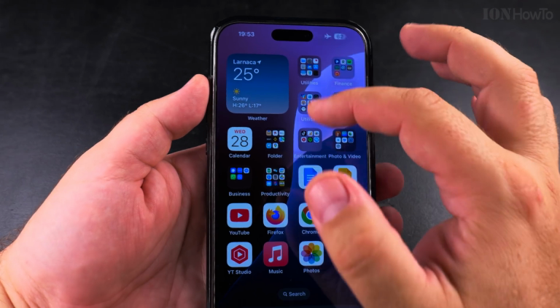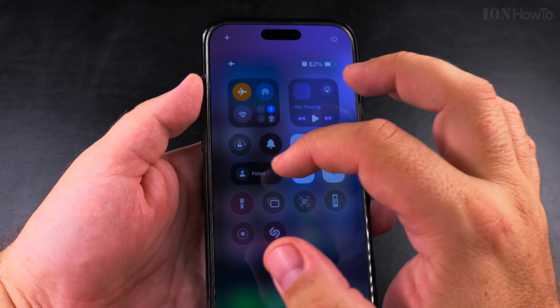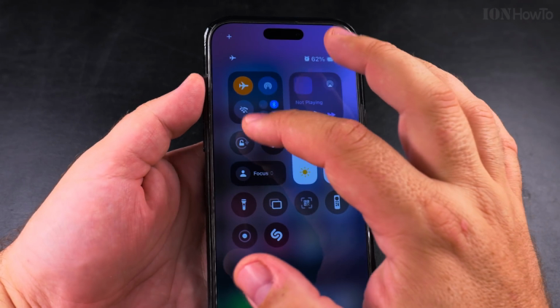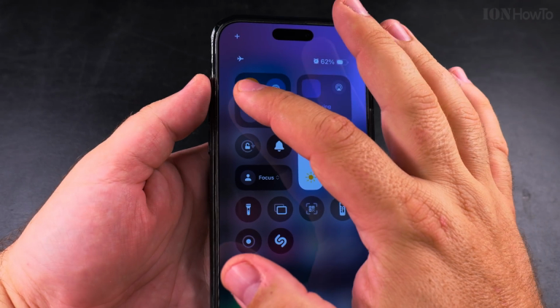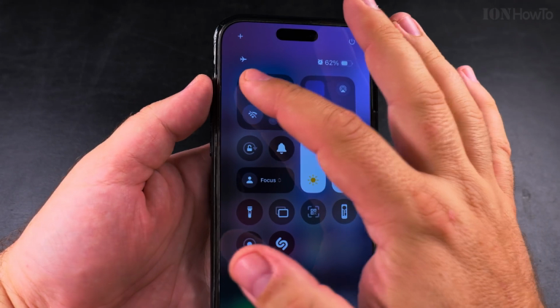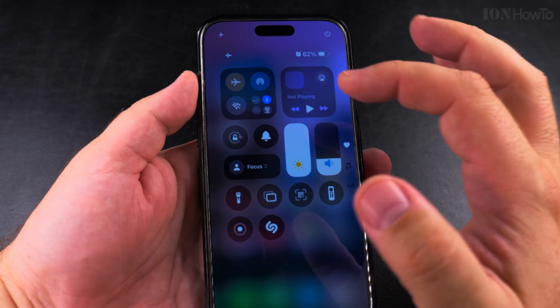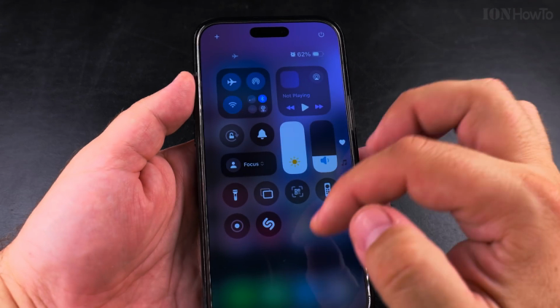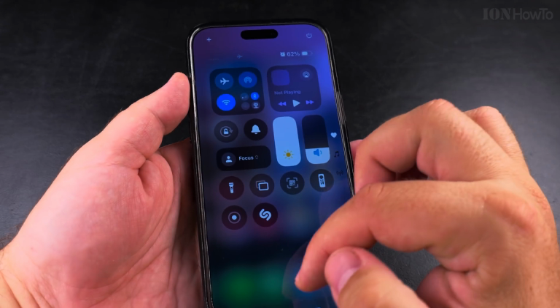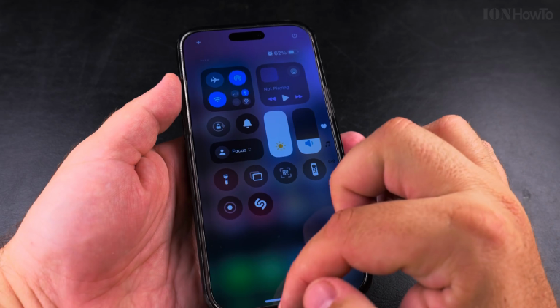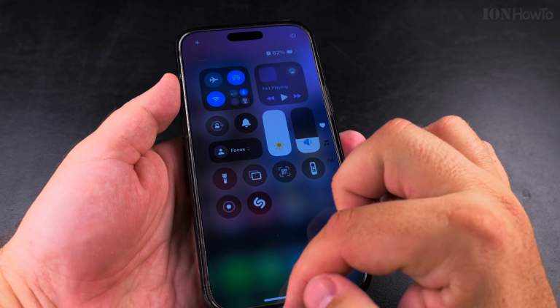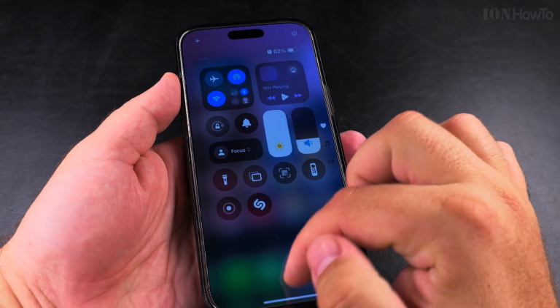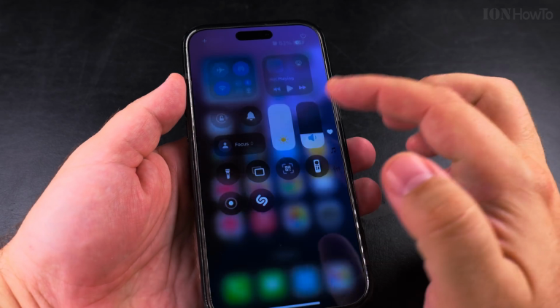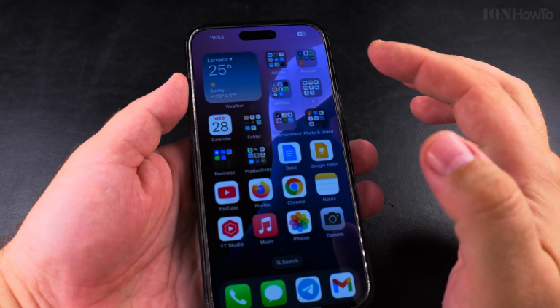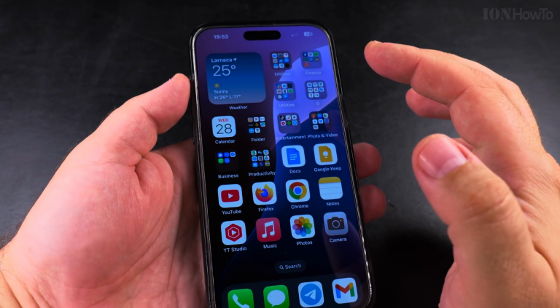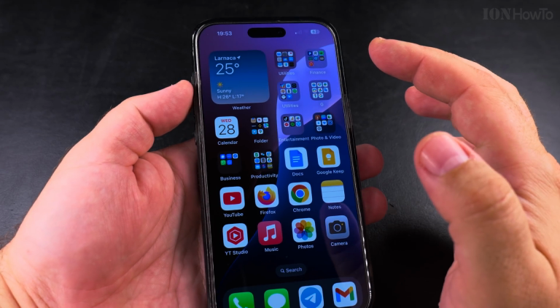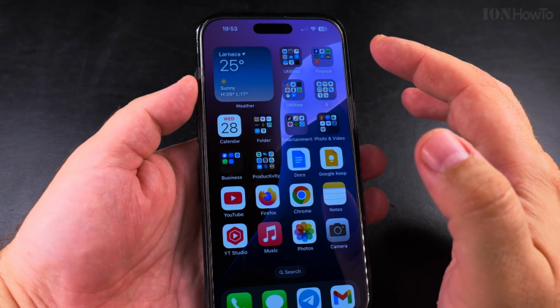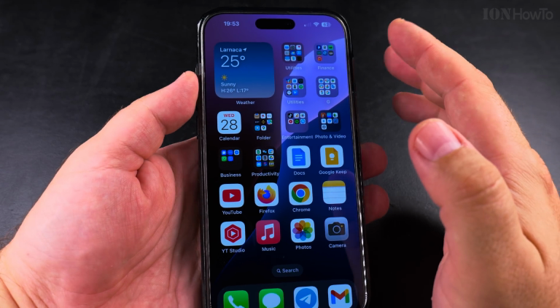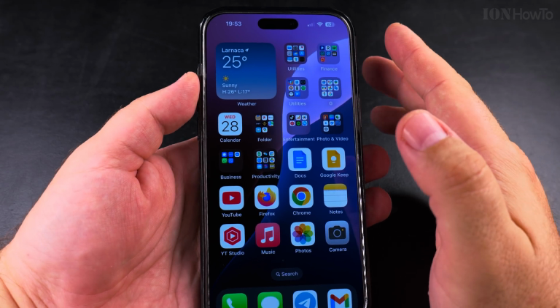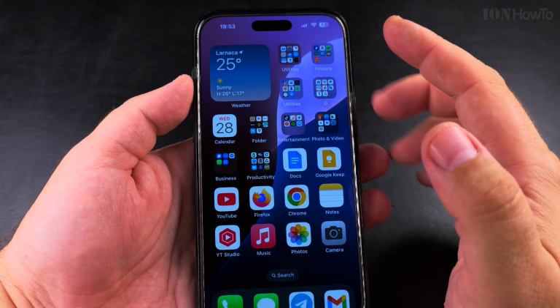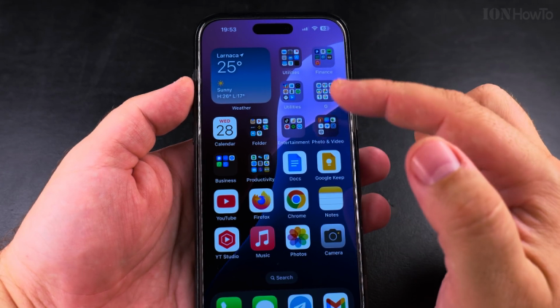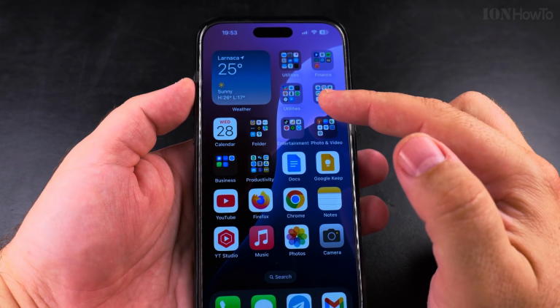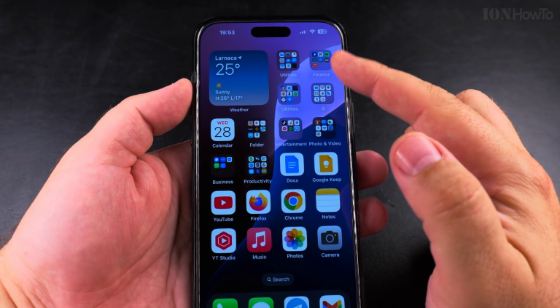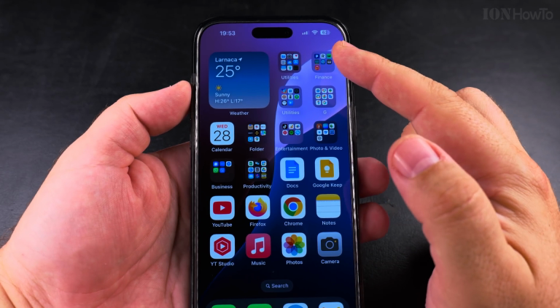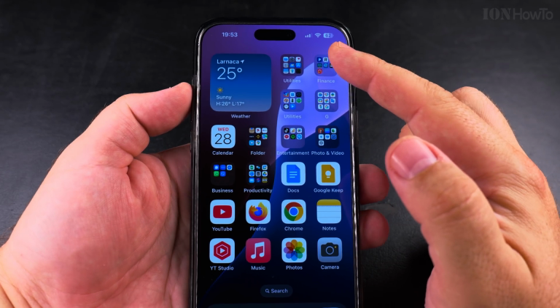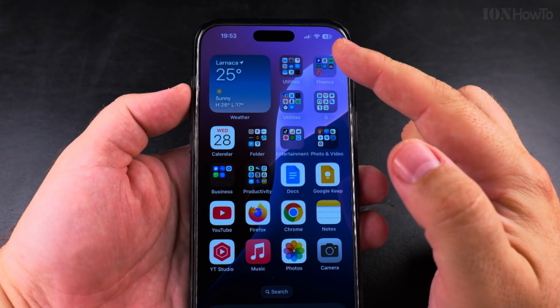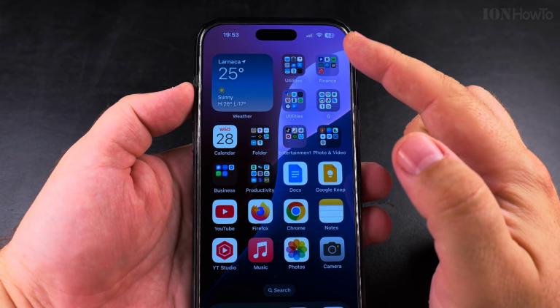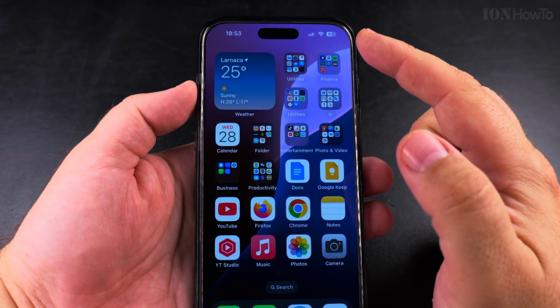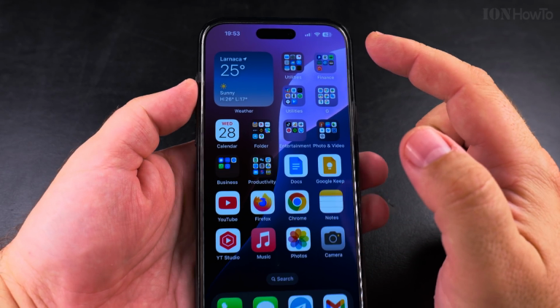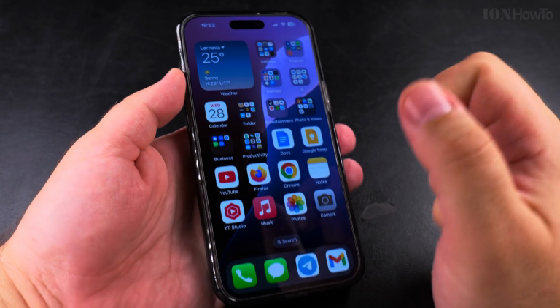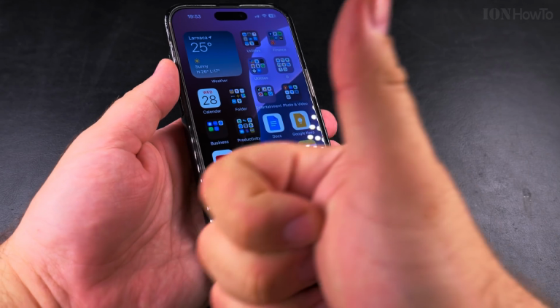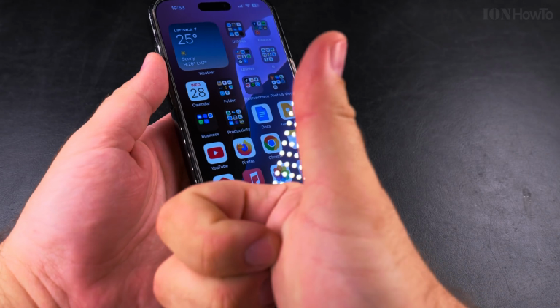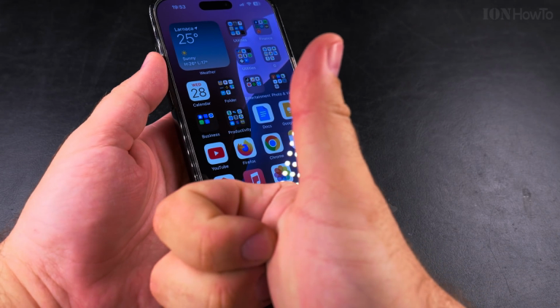I hope this helps you set your iPhone into airplane mode but also use Wi-Fi. Thanks for watching.